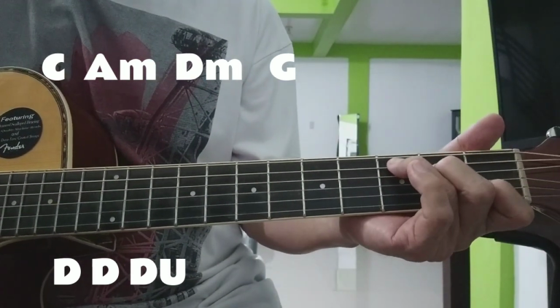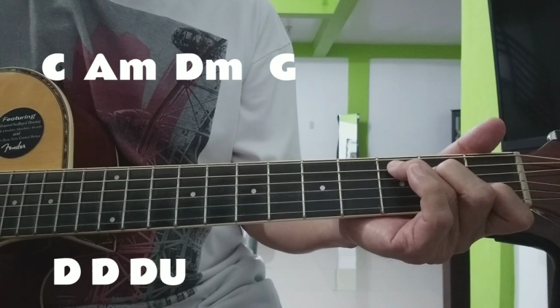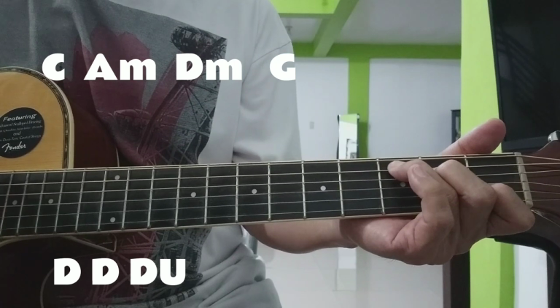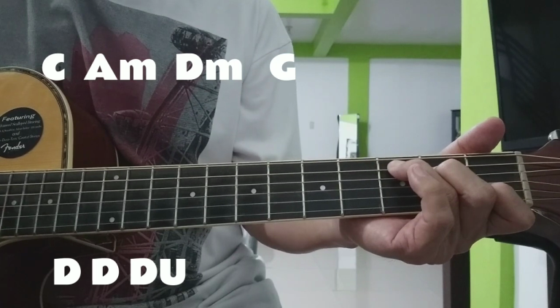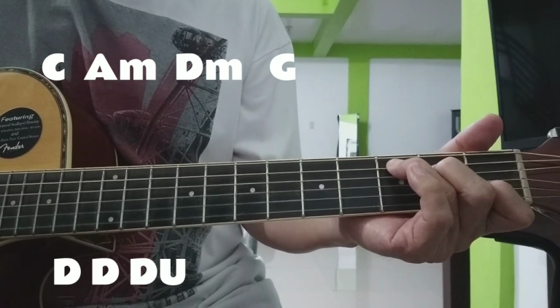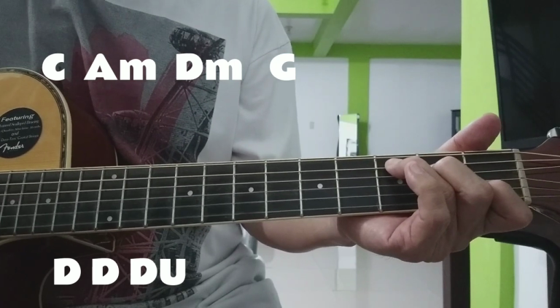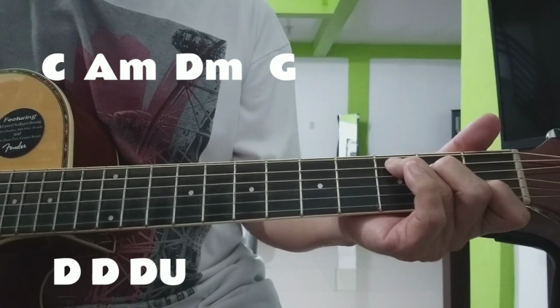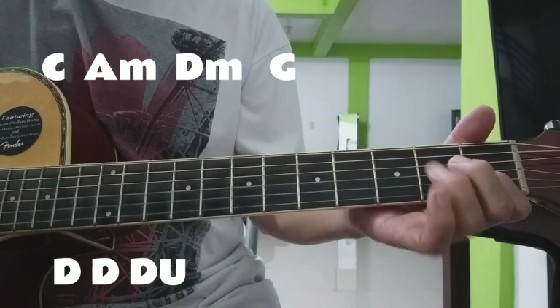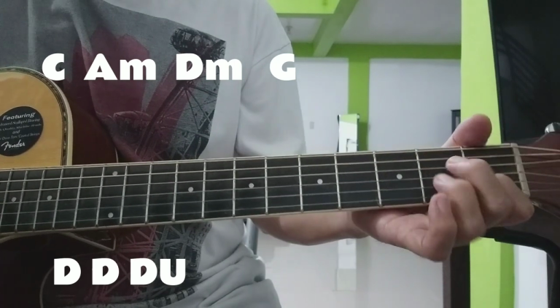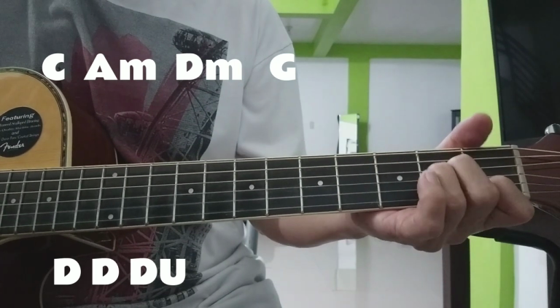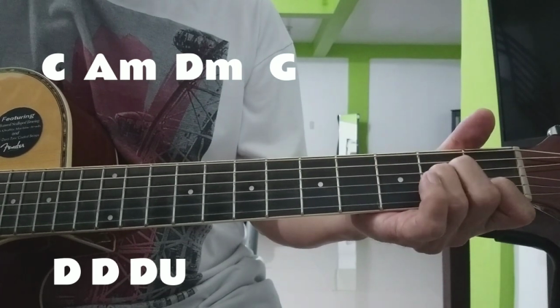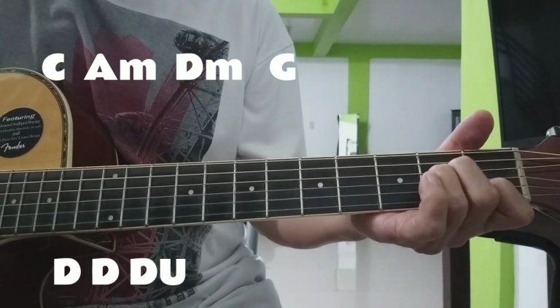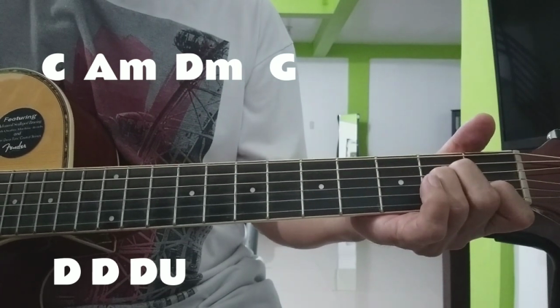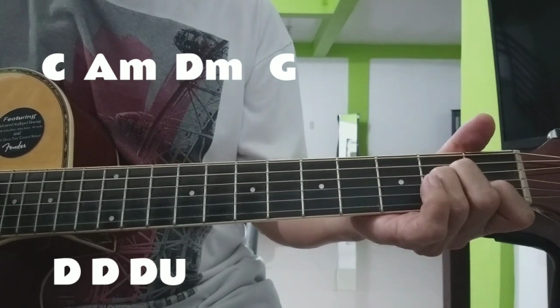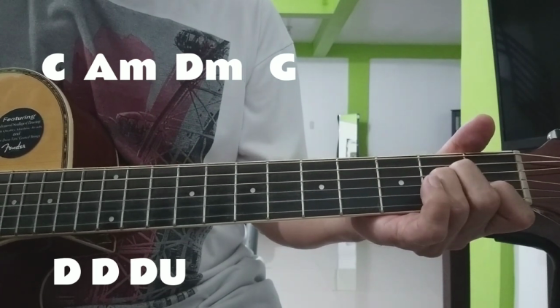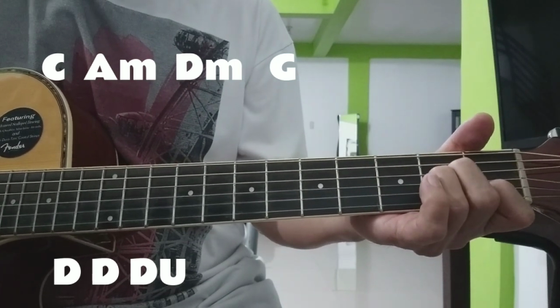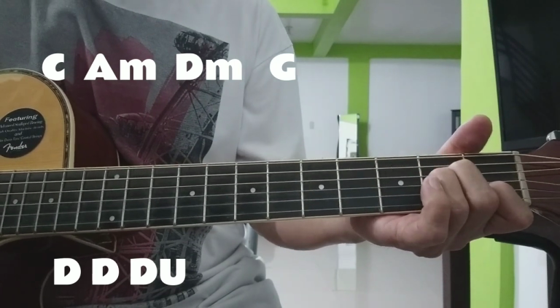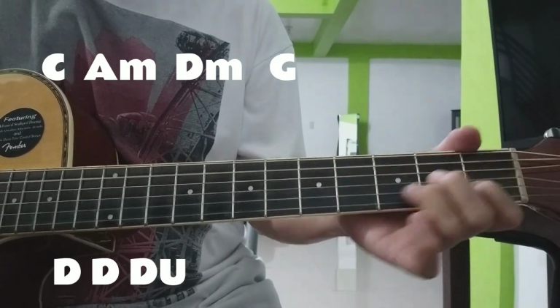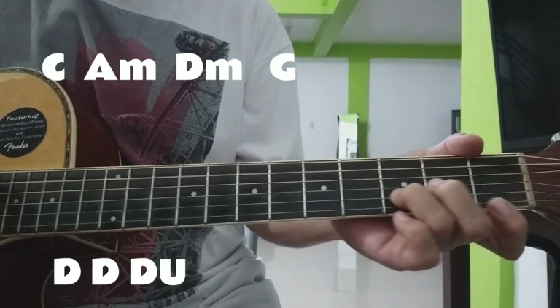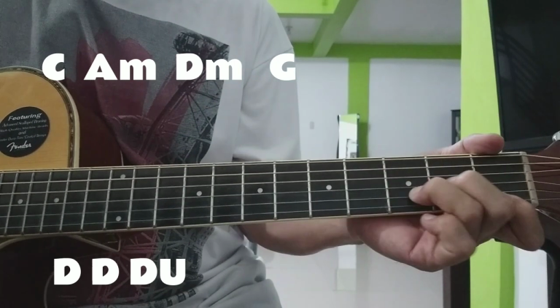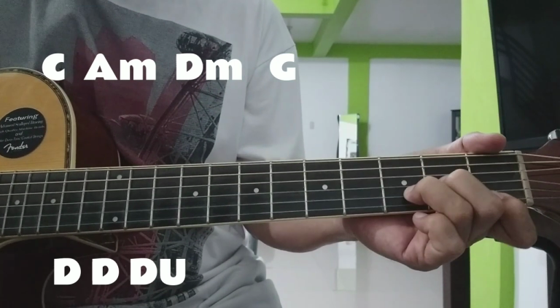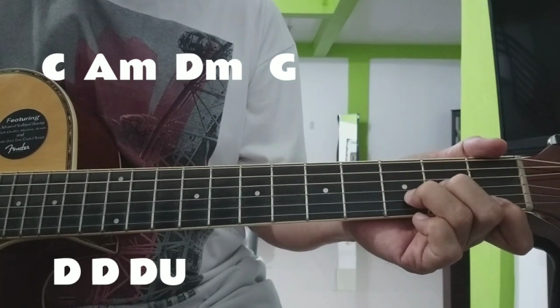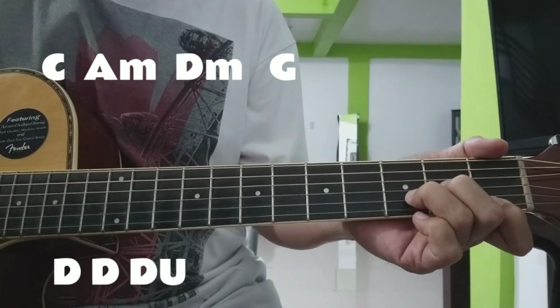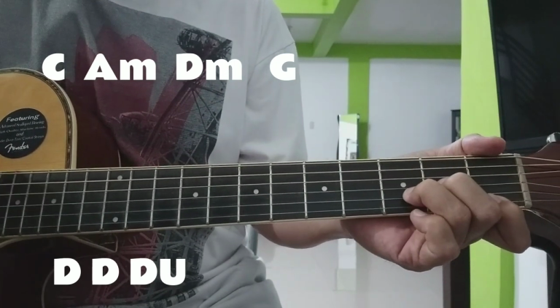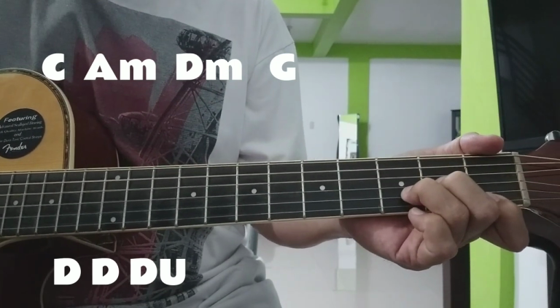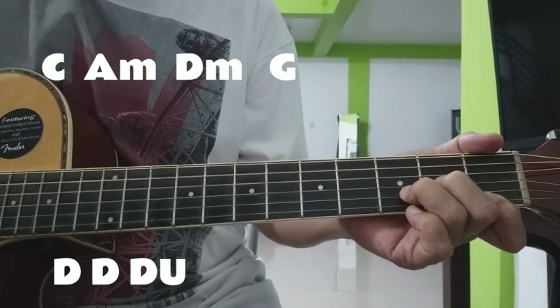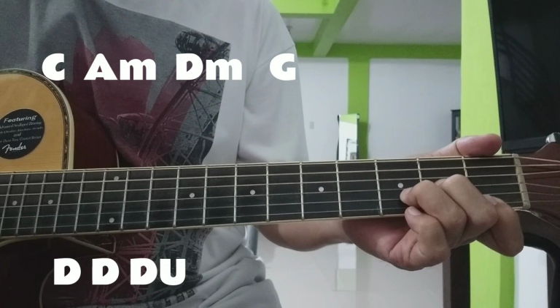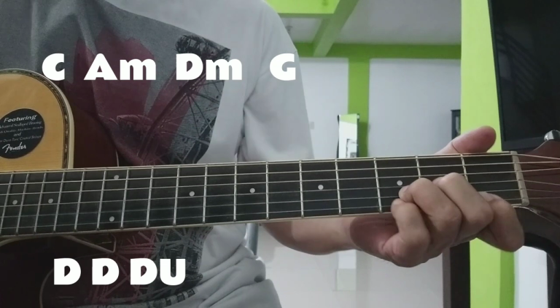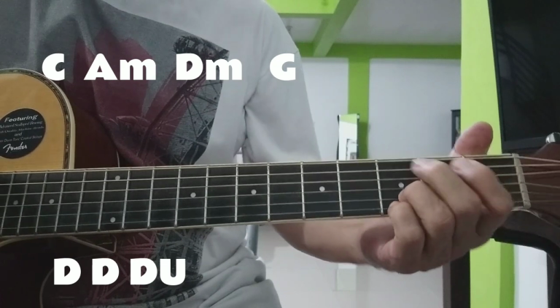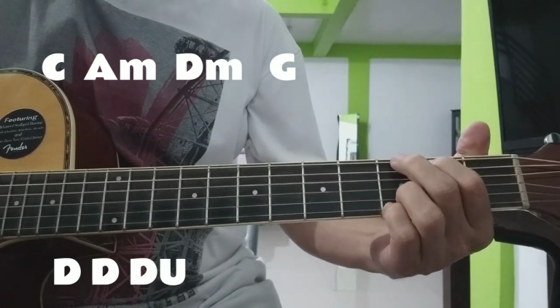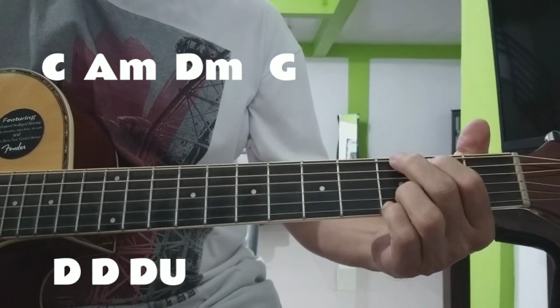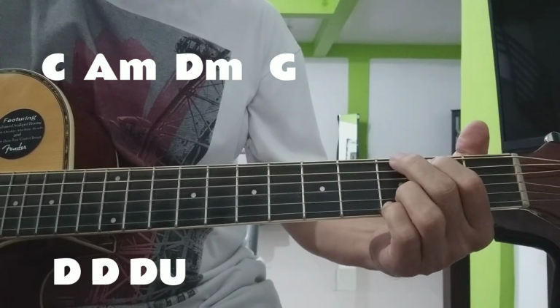Down, down, down, up. Down, down, up. Down, down, up.